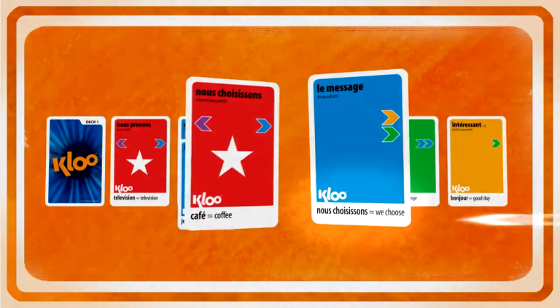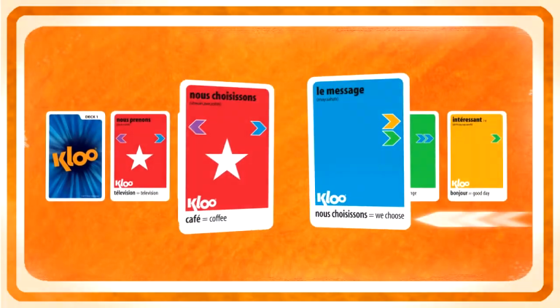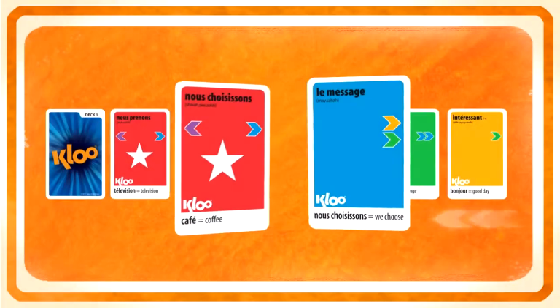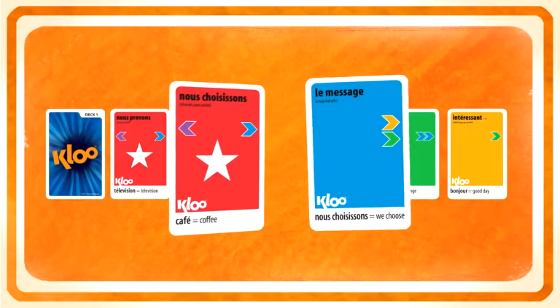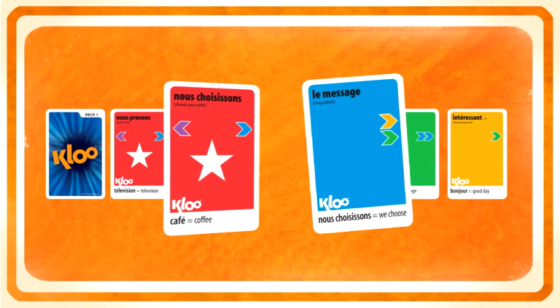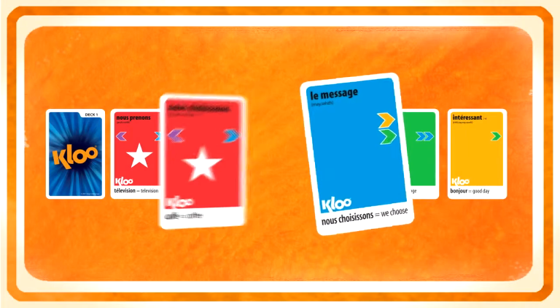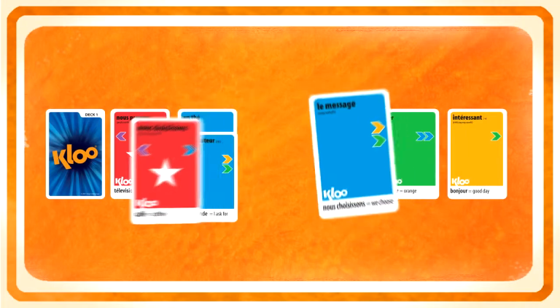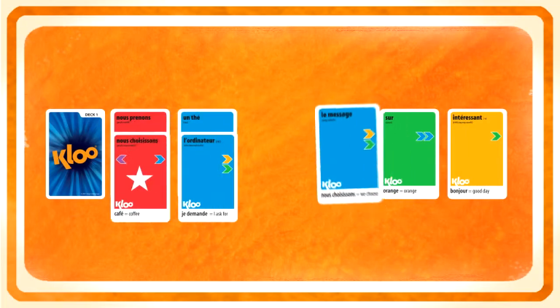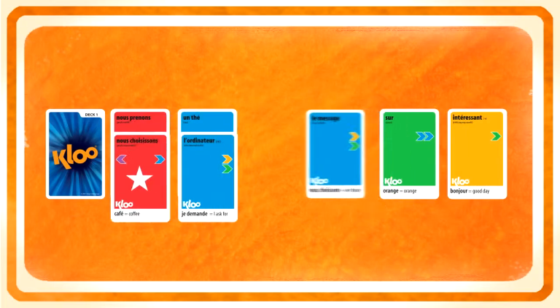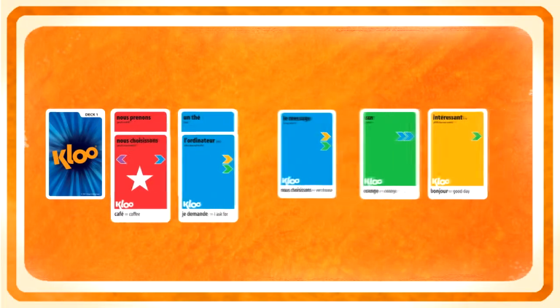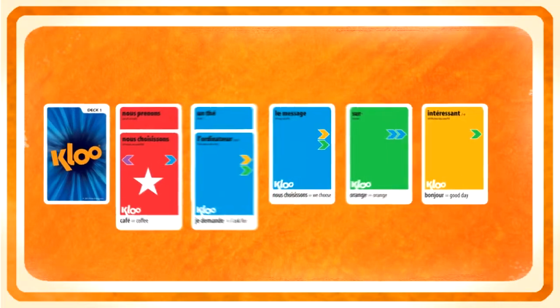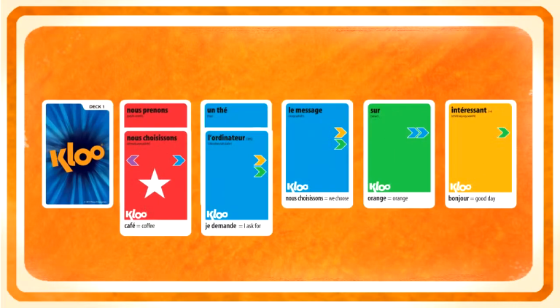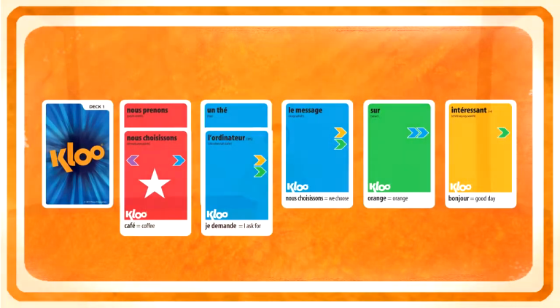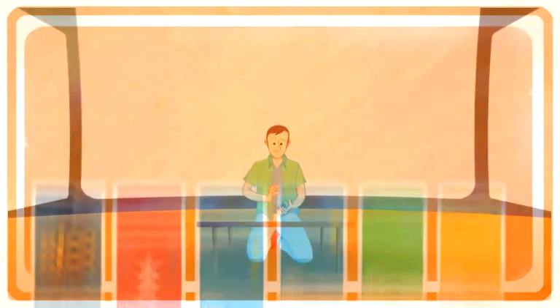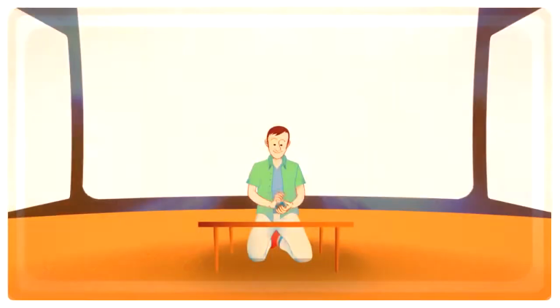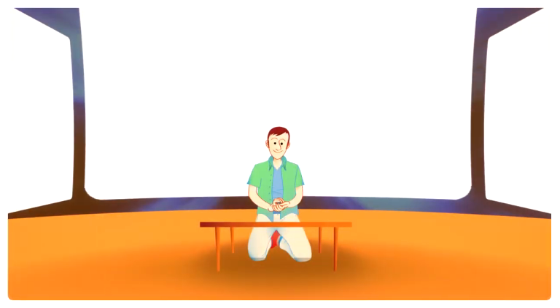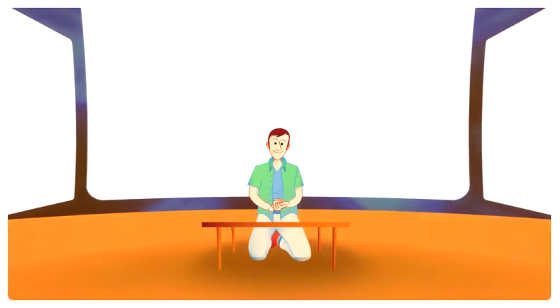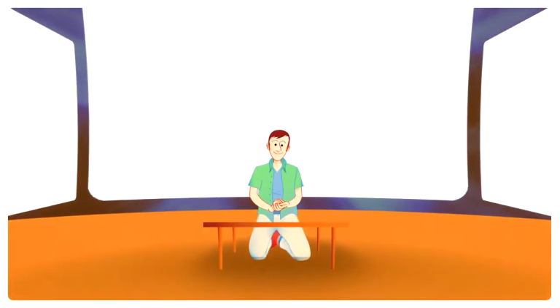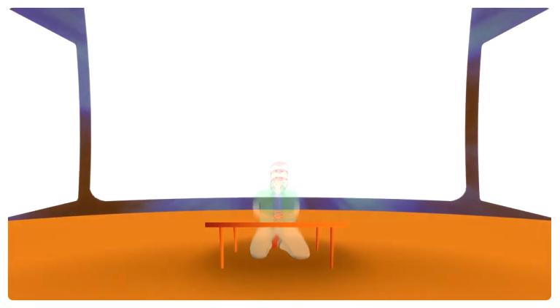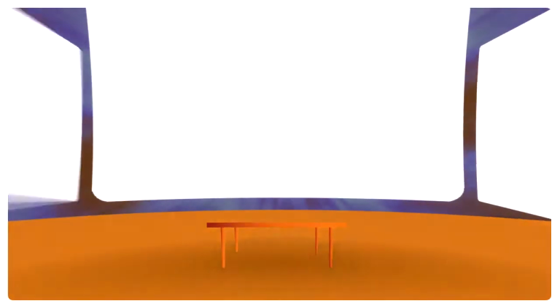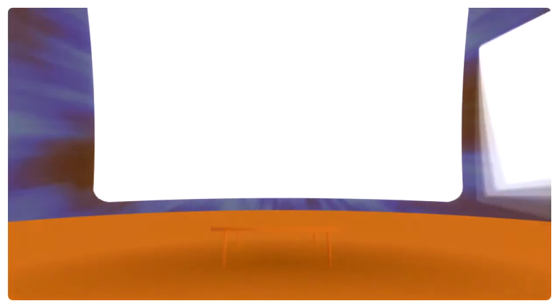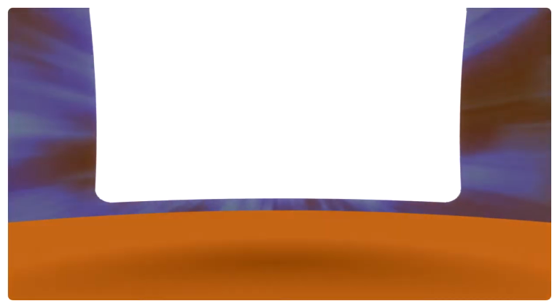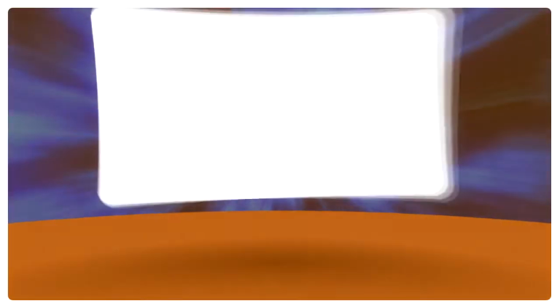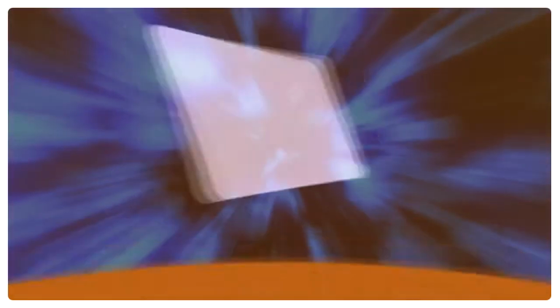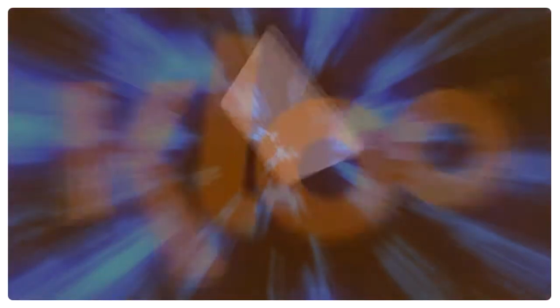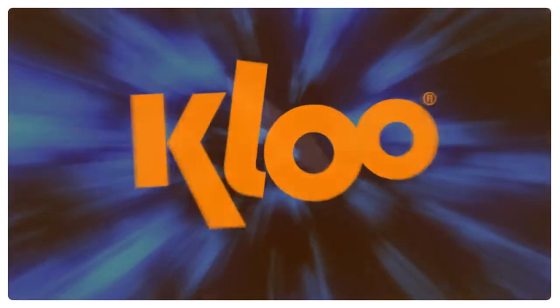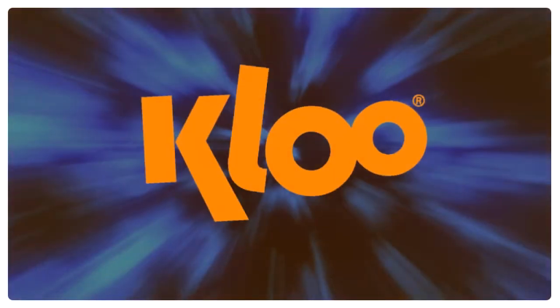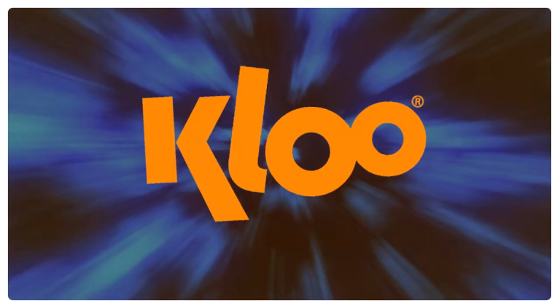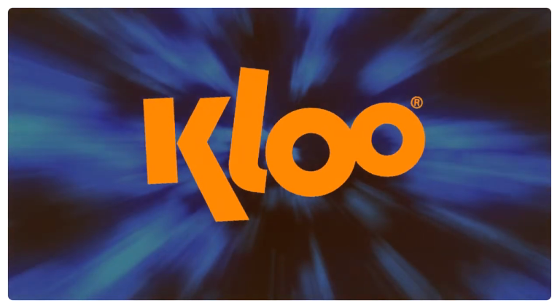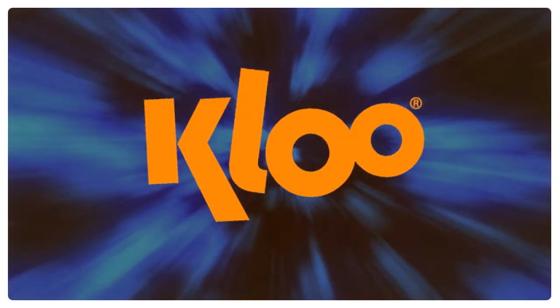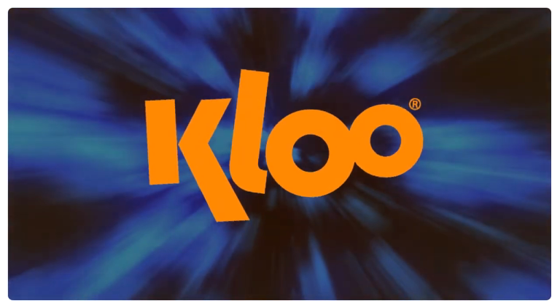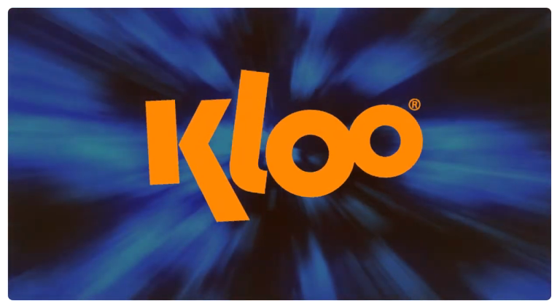You can also just match off two cards, where one card has the translation of the other. That's it!